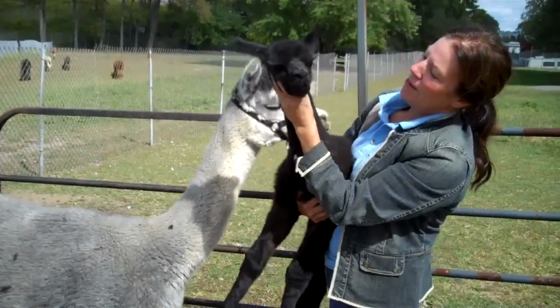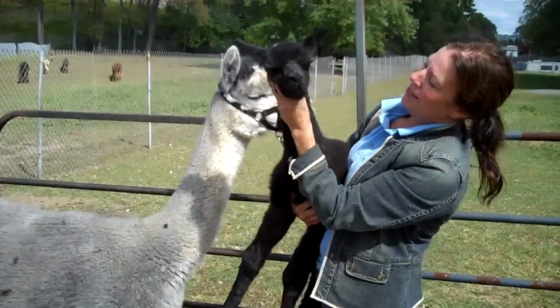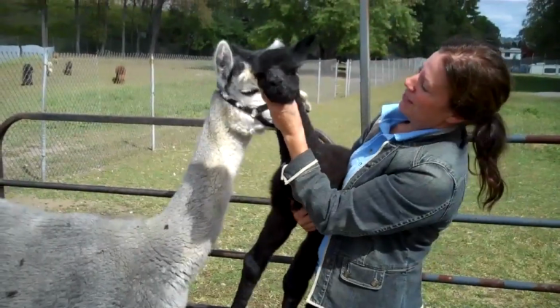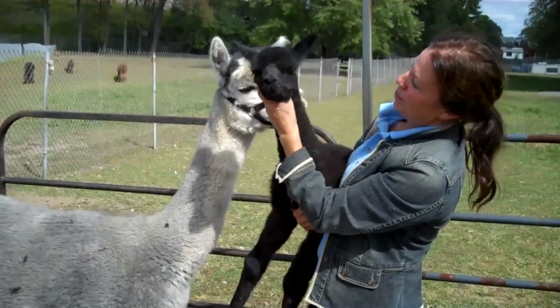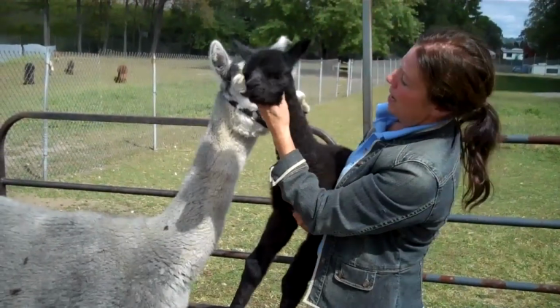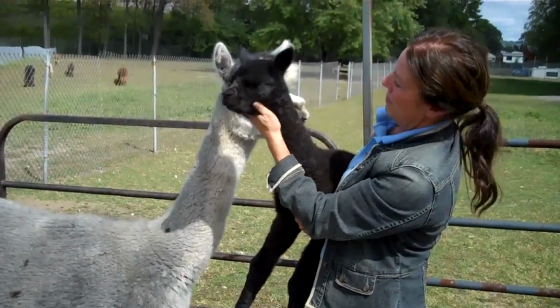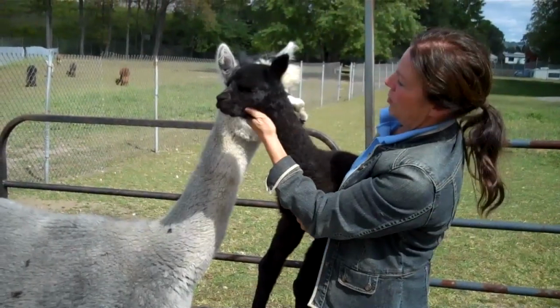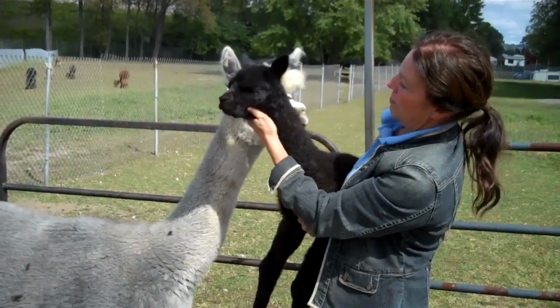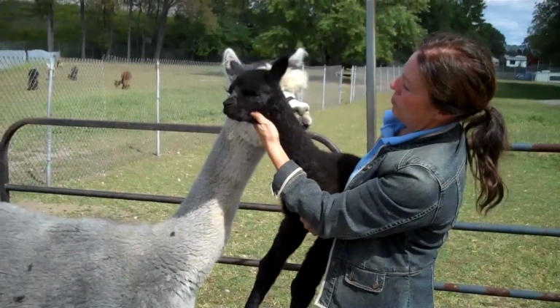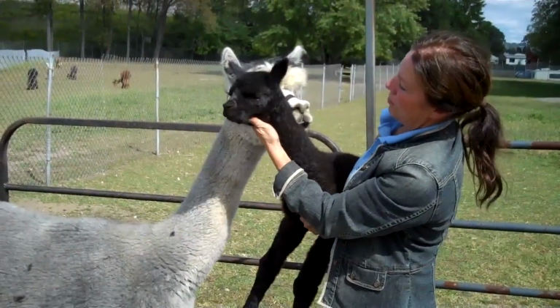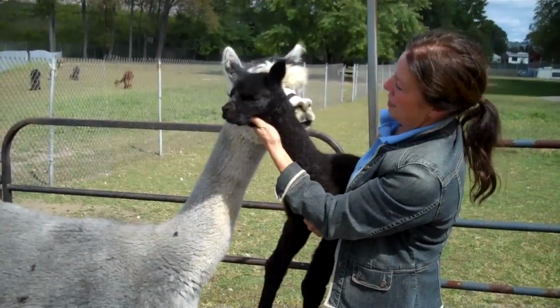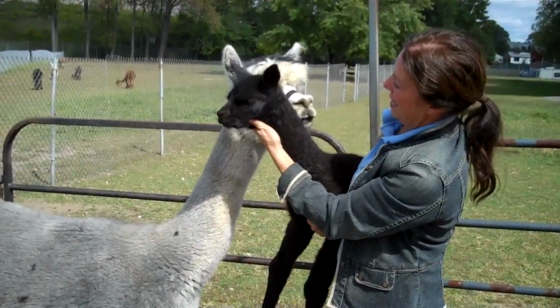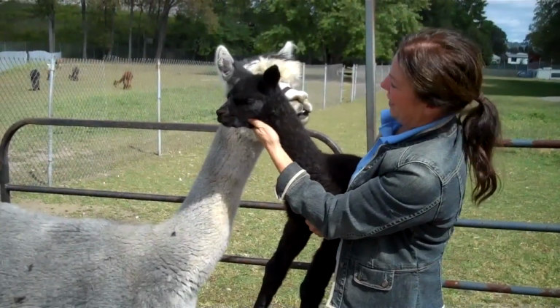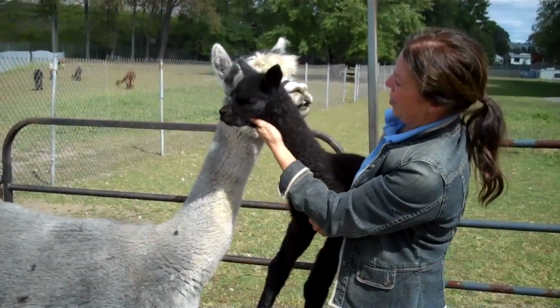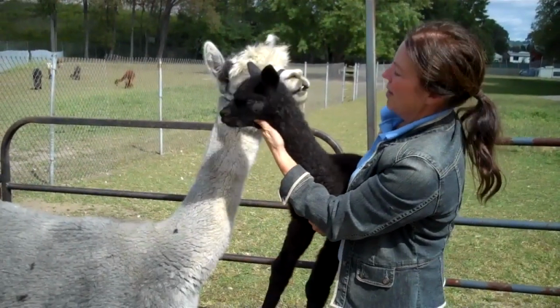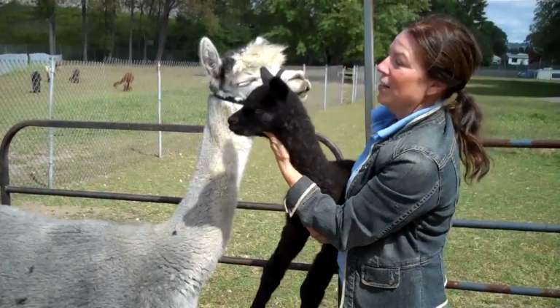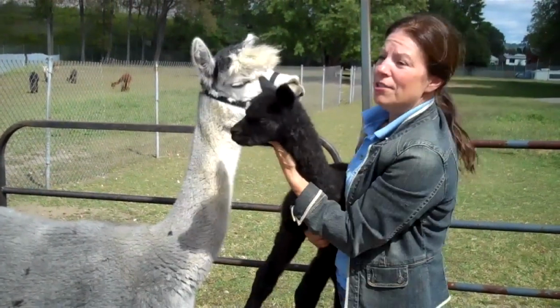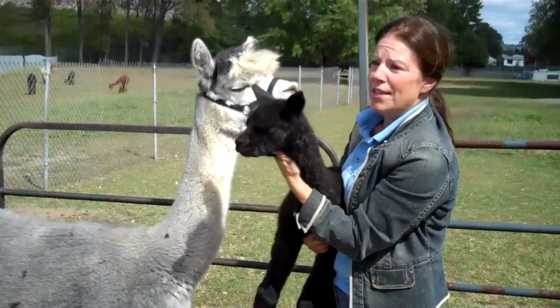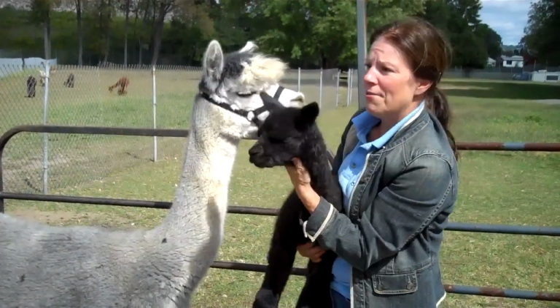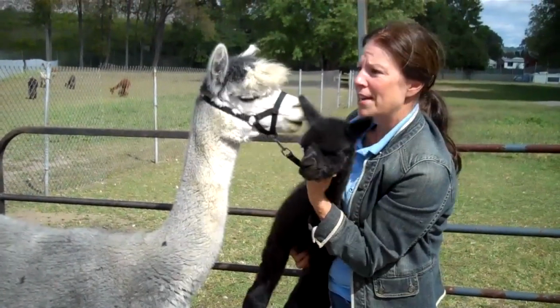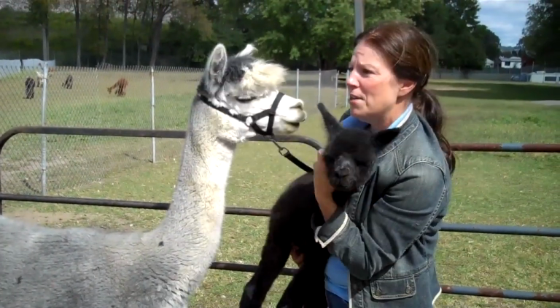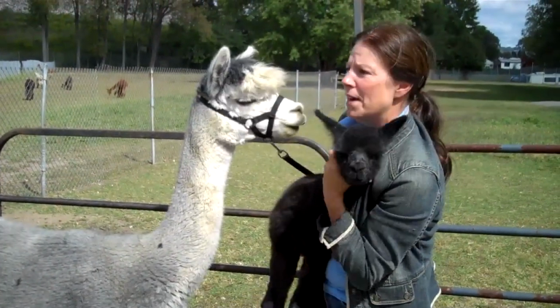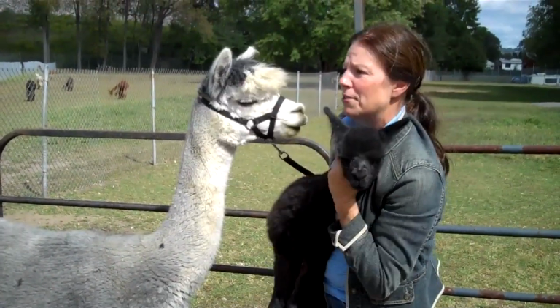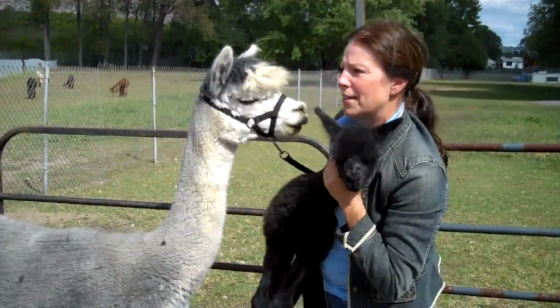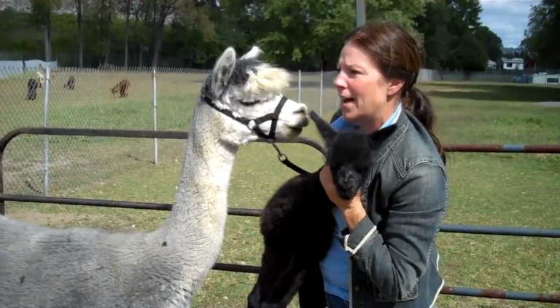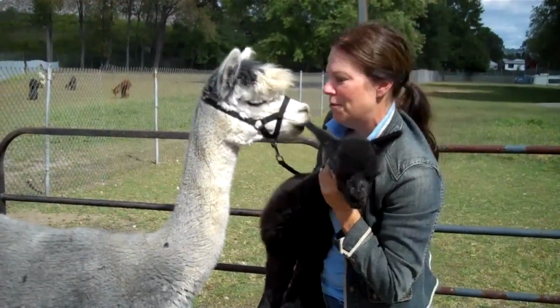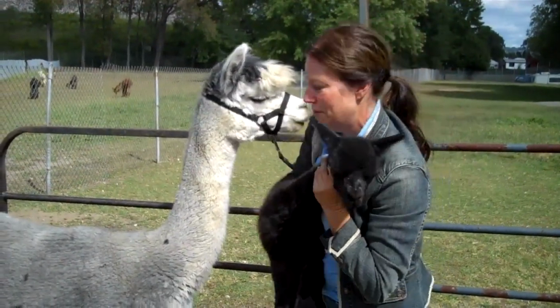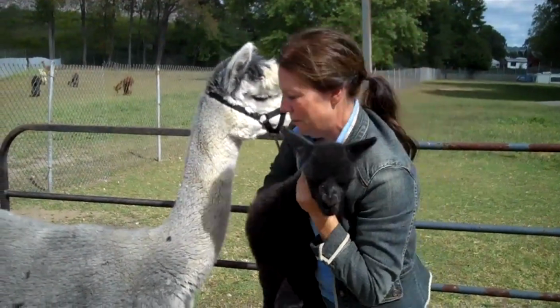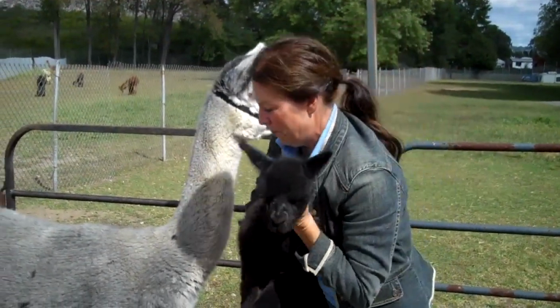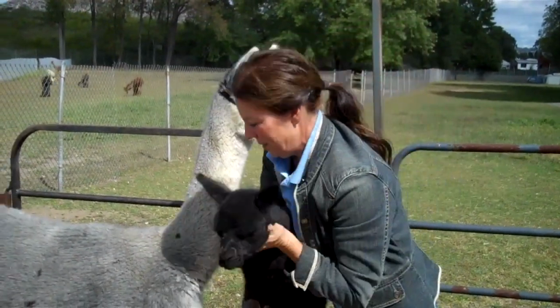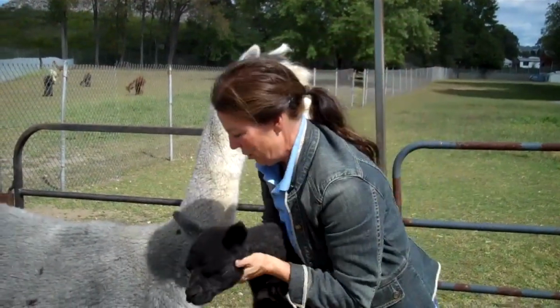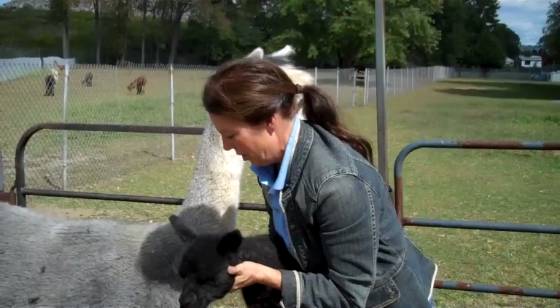By the way, this is her baby, just born three days ago. He'll stay right here by her side through the whole procedure.